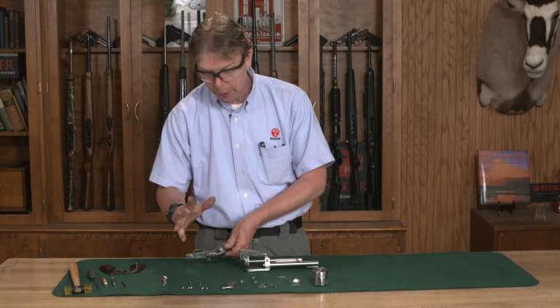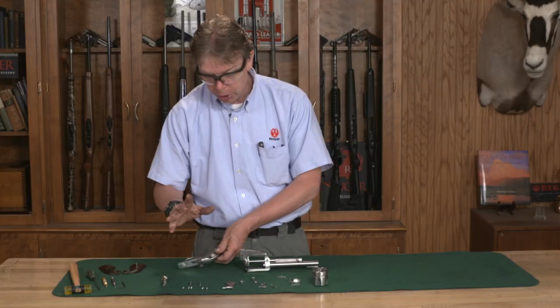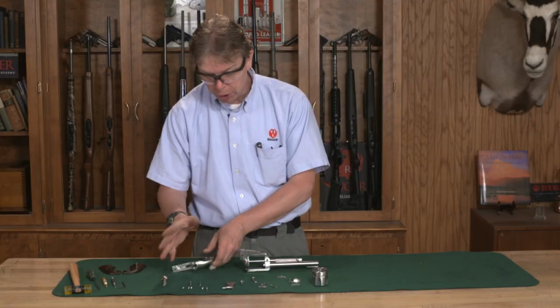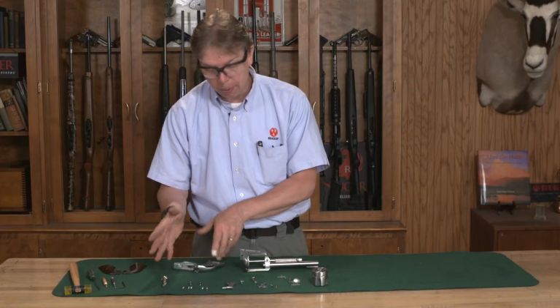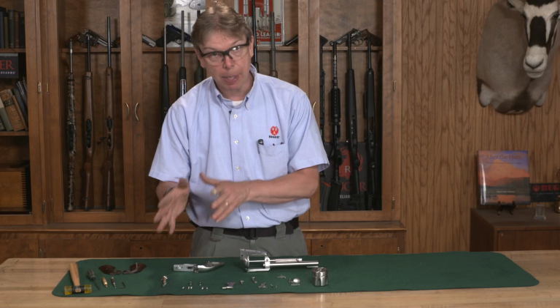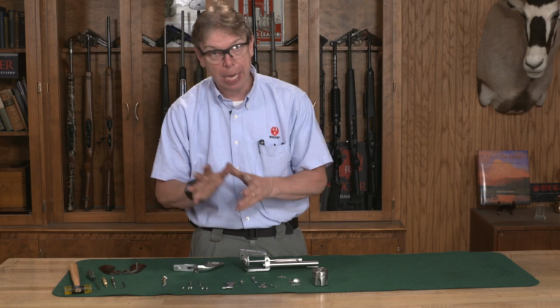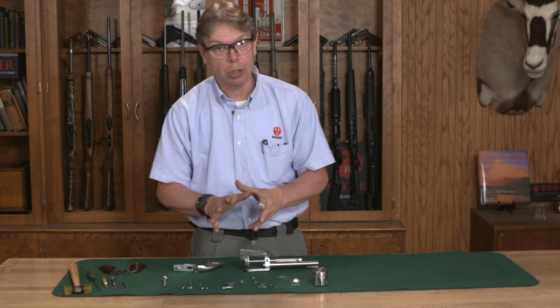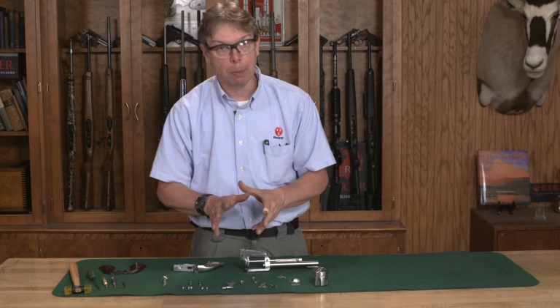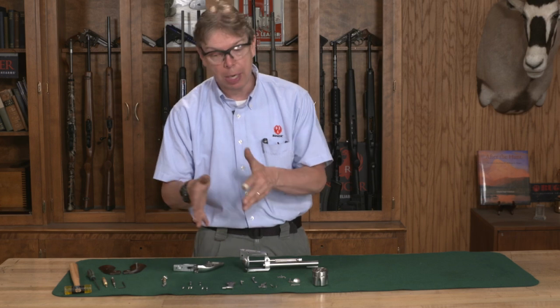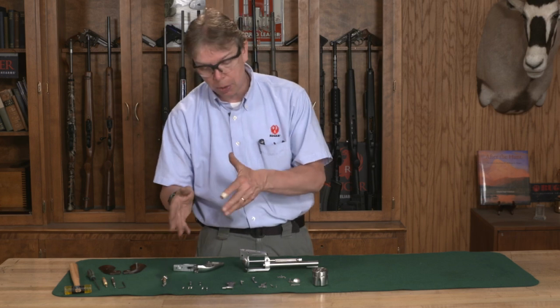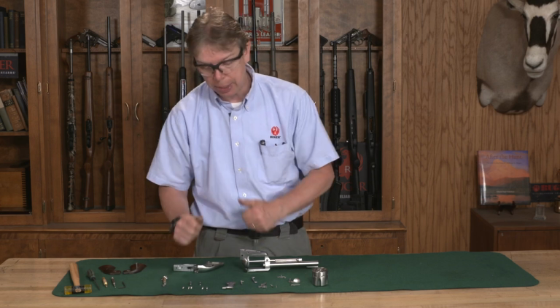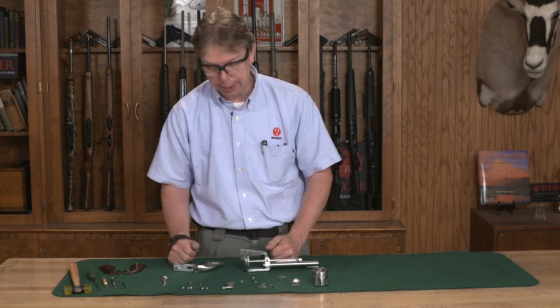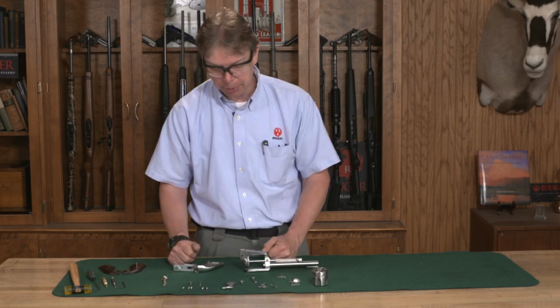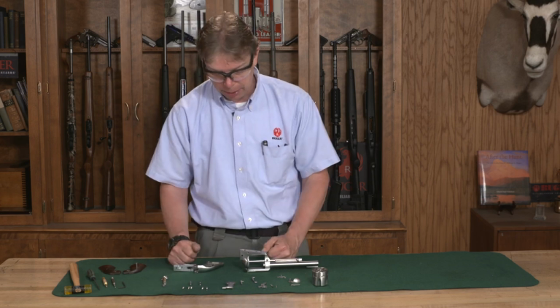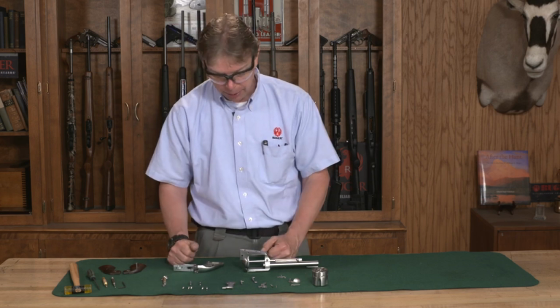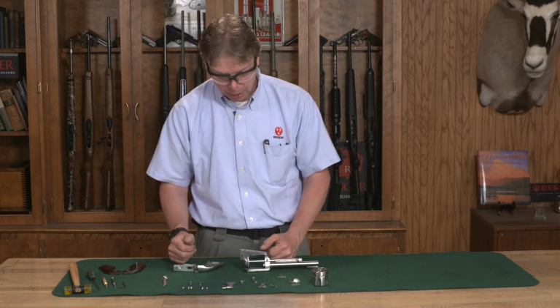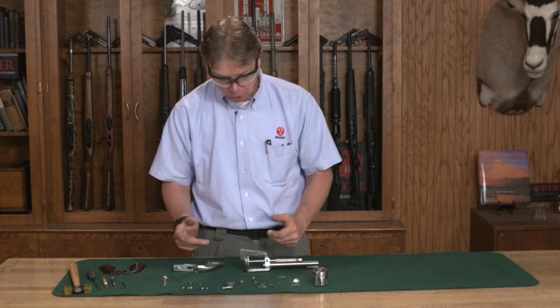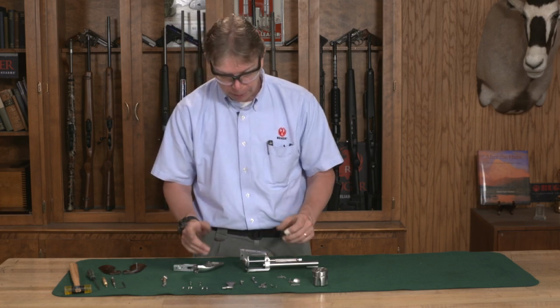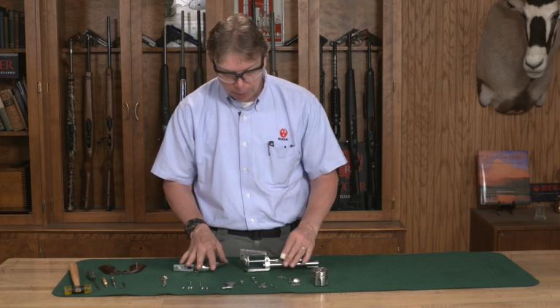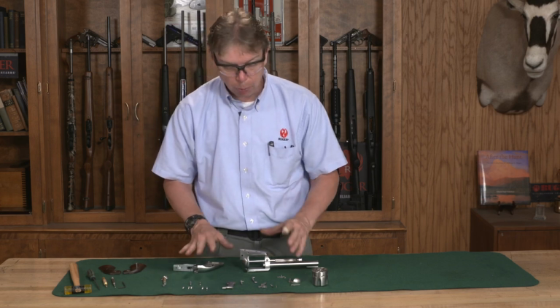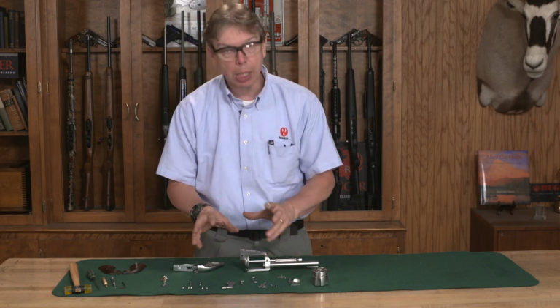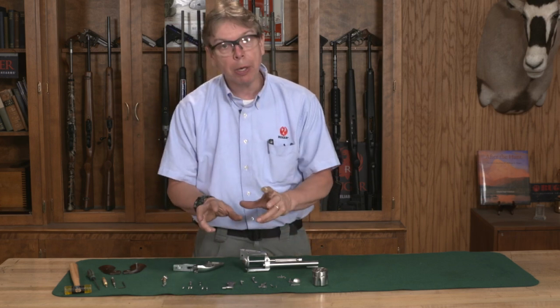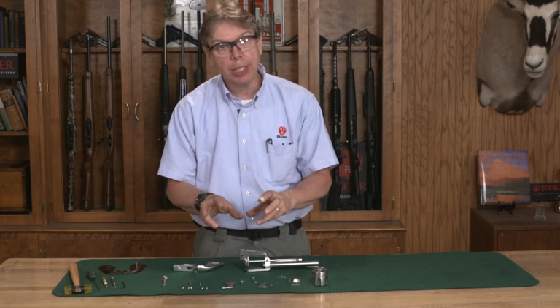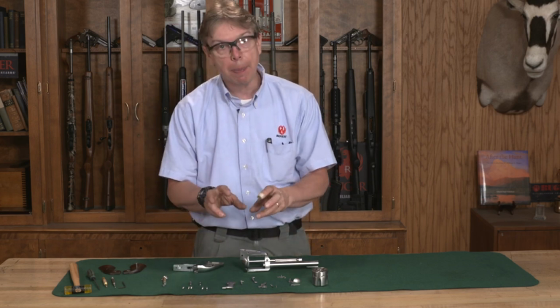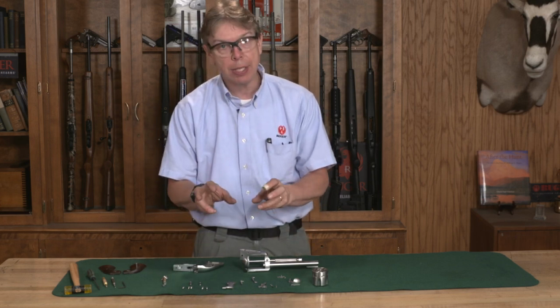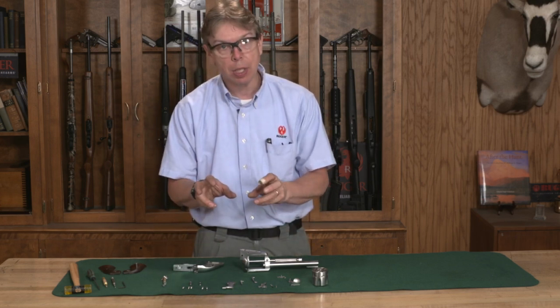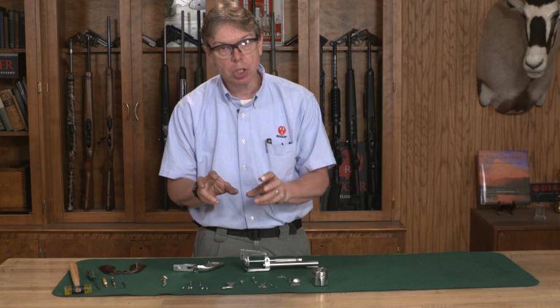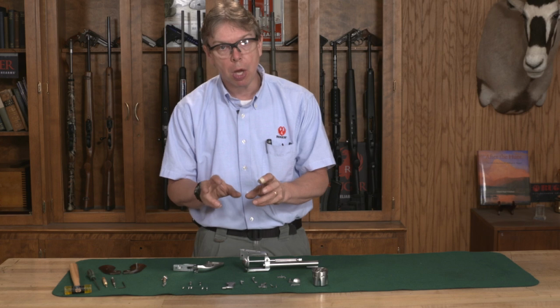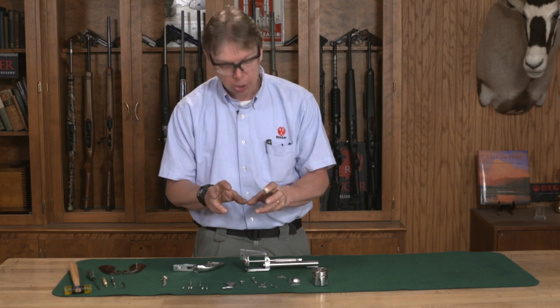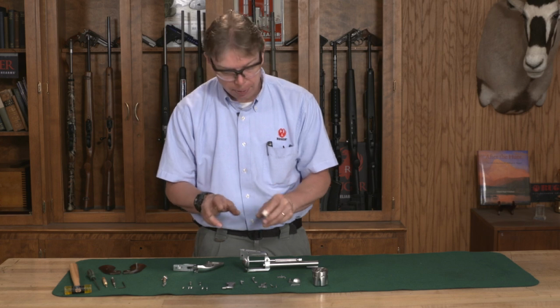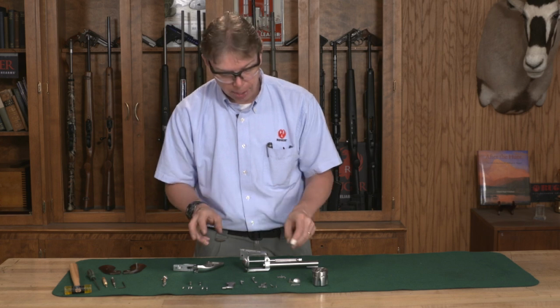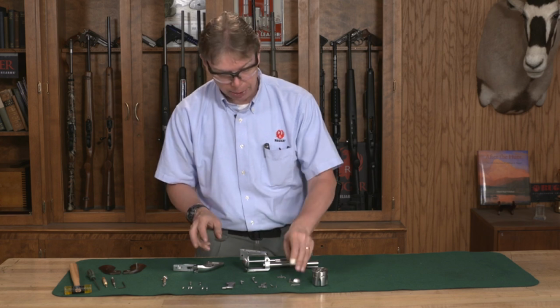Just remember how you took it apart — it goes in that same side. So to begin, we're going to build these up as small sub-assemblies.